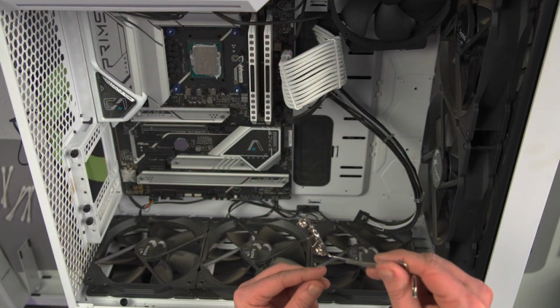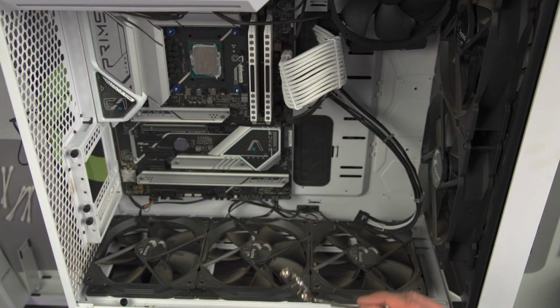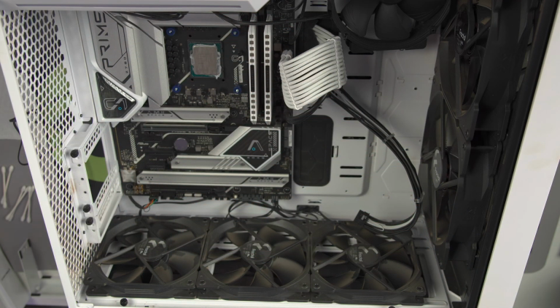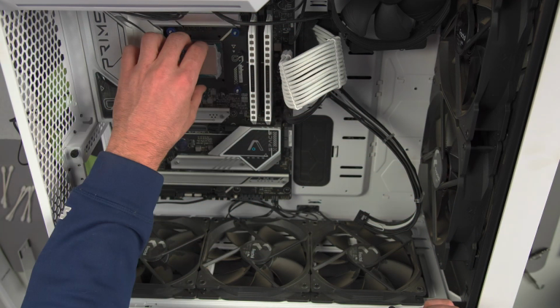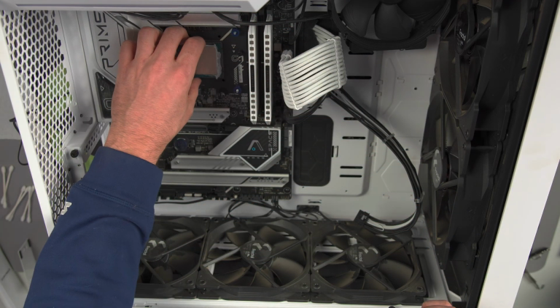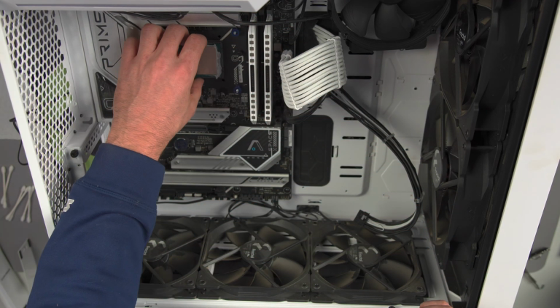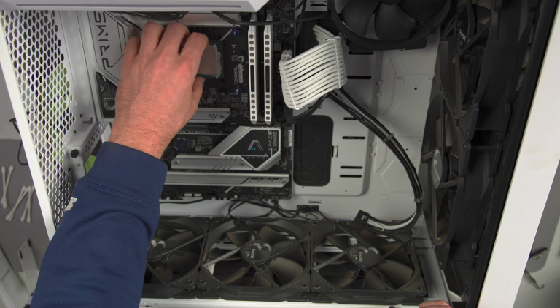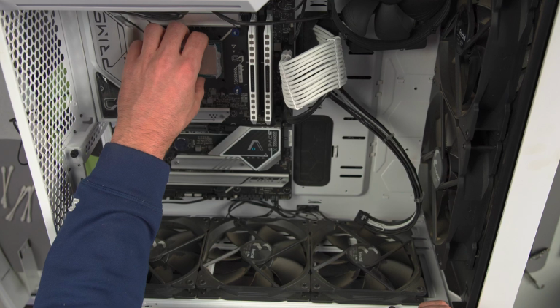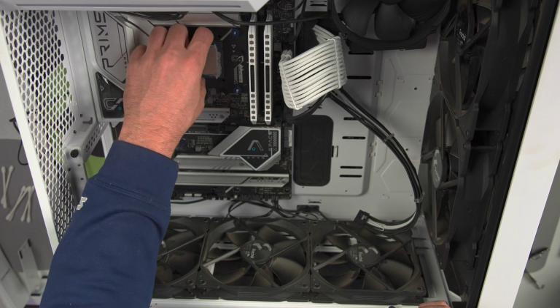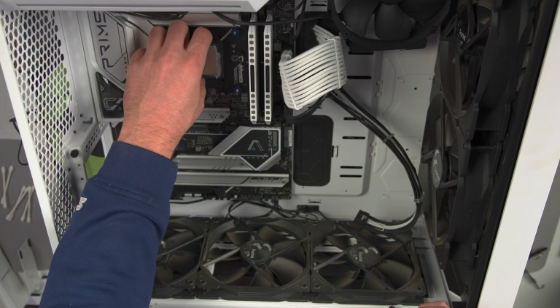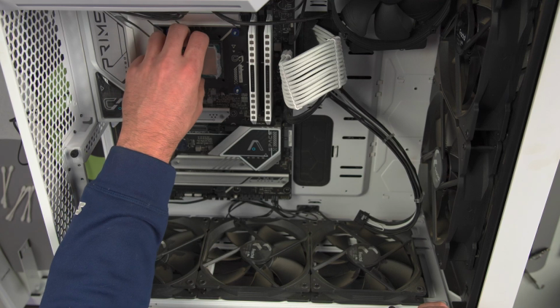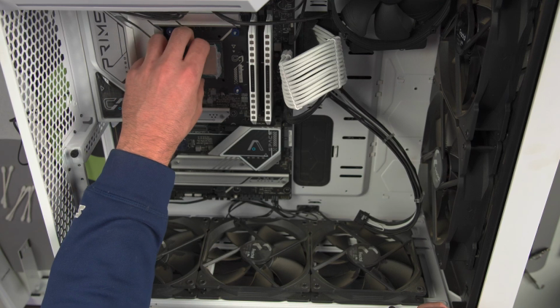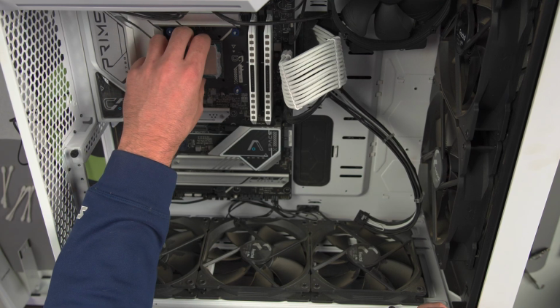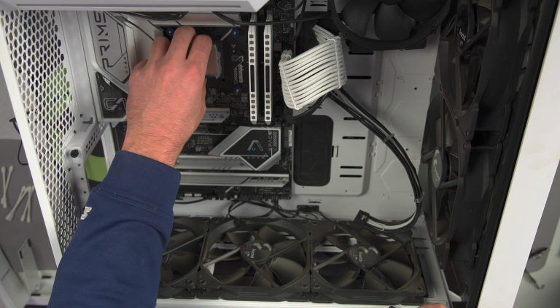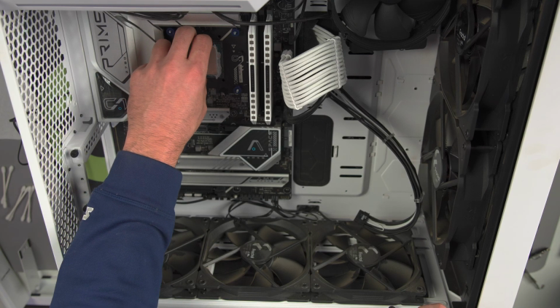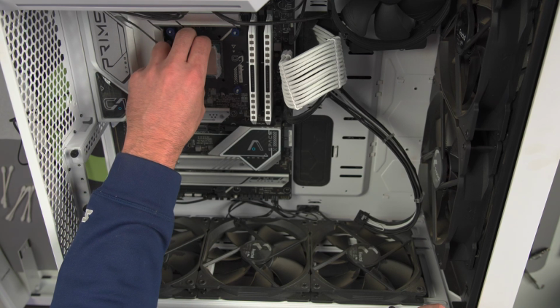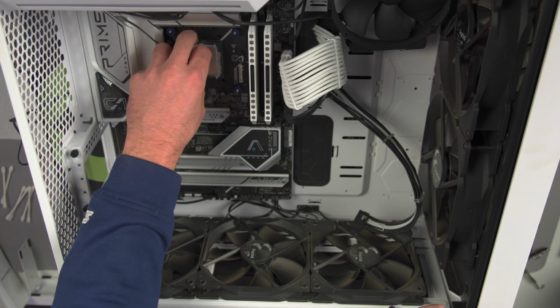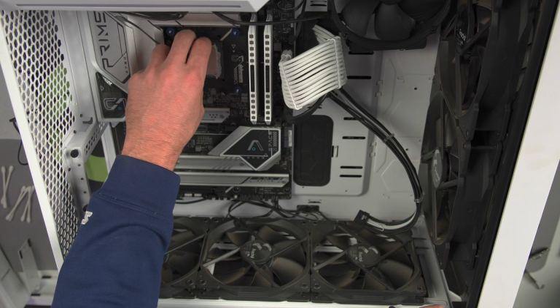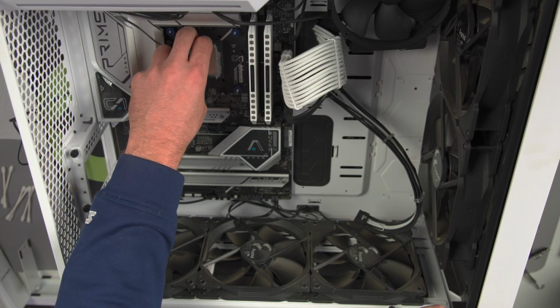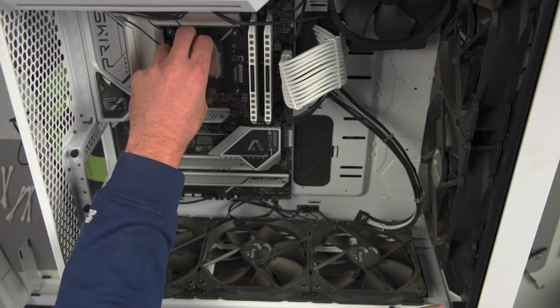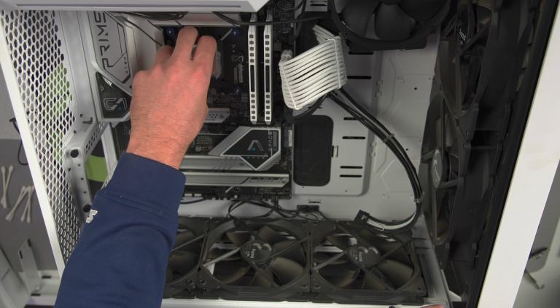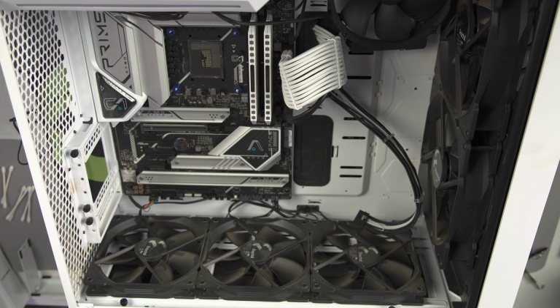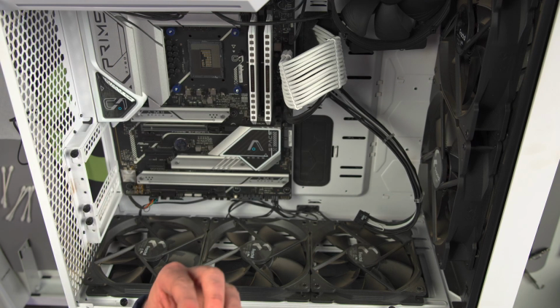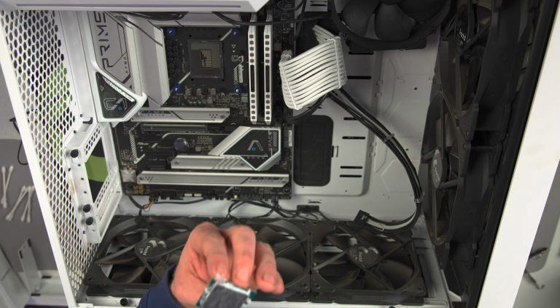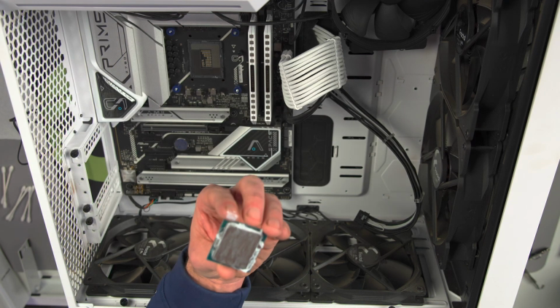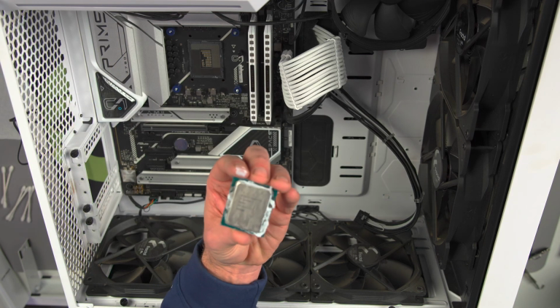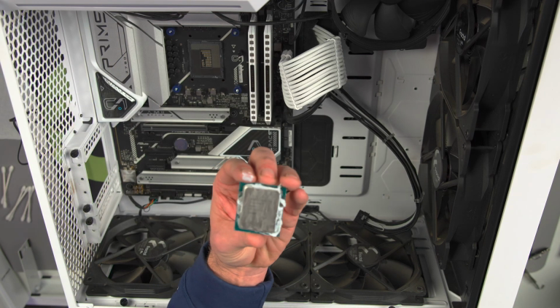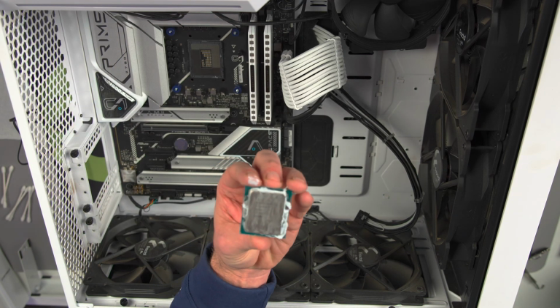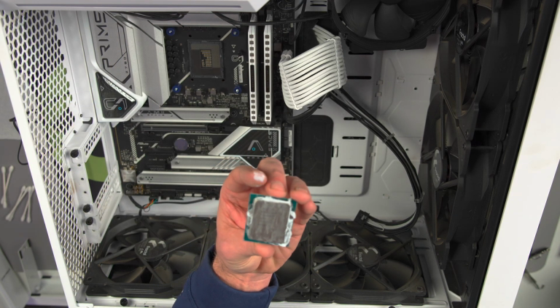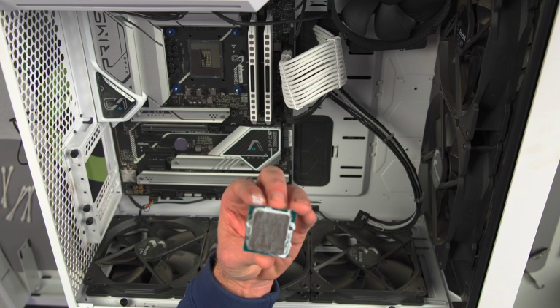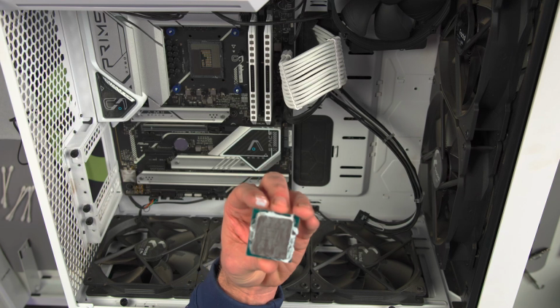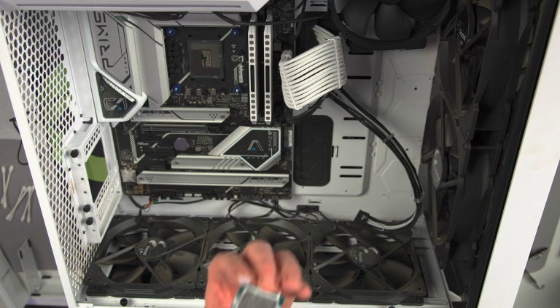Here's the top. Go ahead and take out the CPU and clean it off. Man, too much thermal paste — look at that.